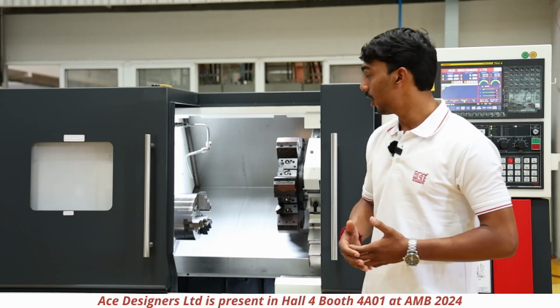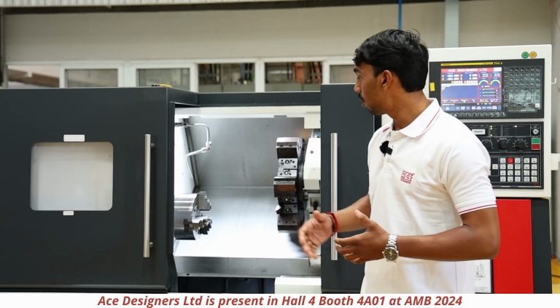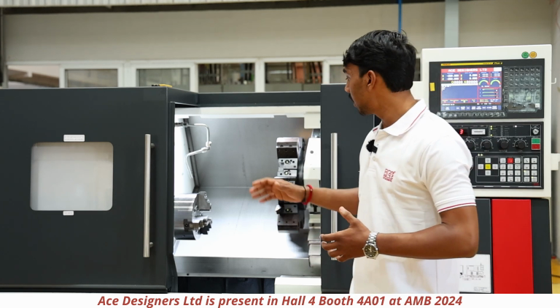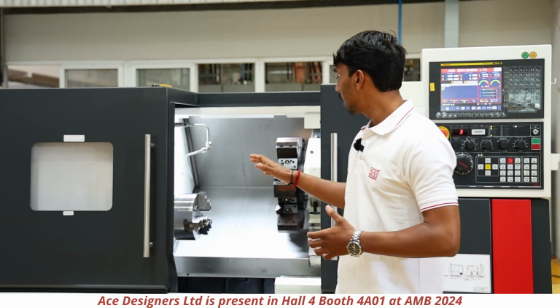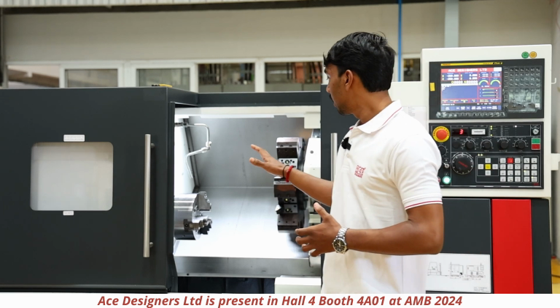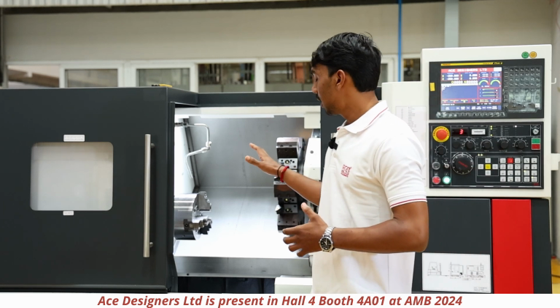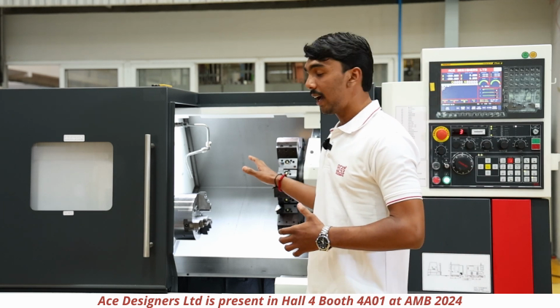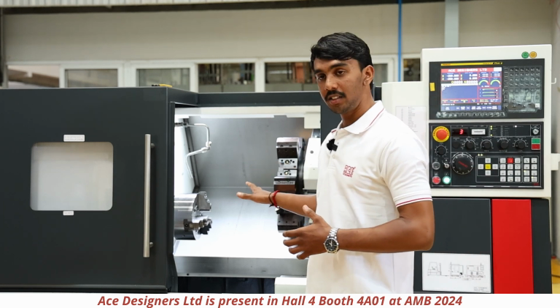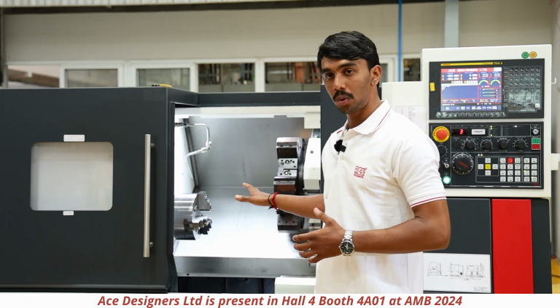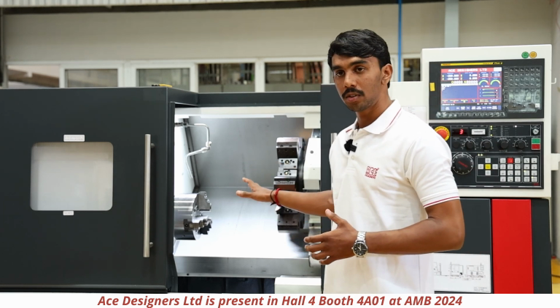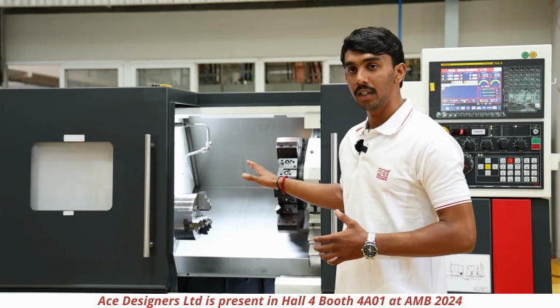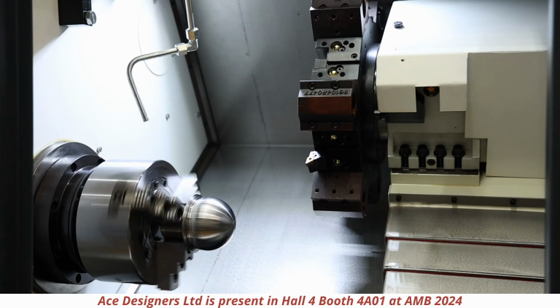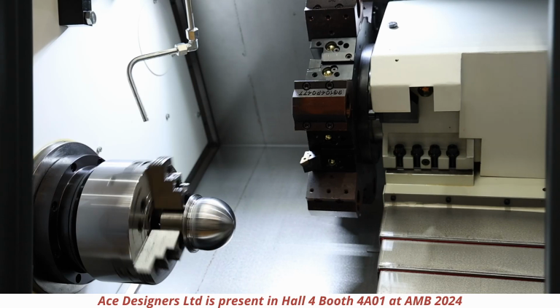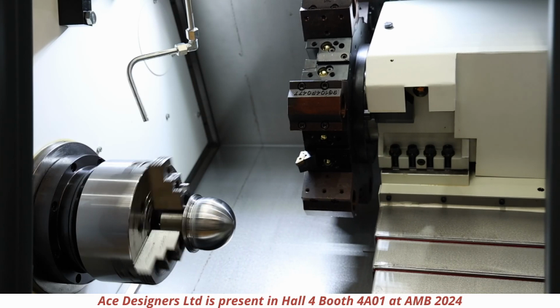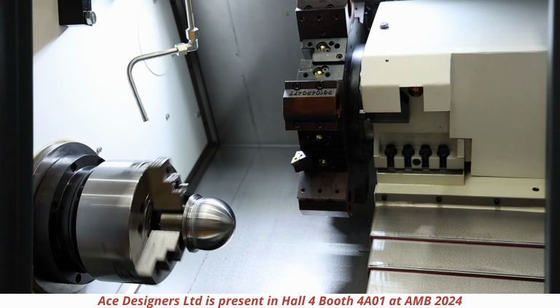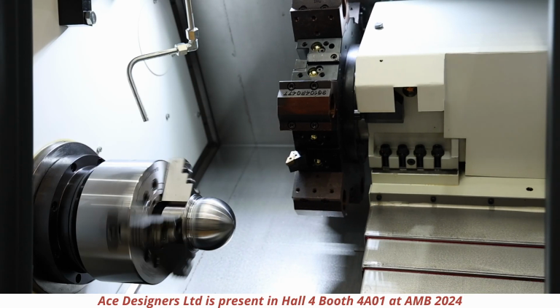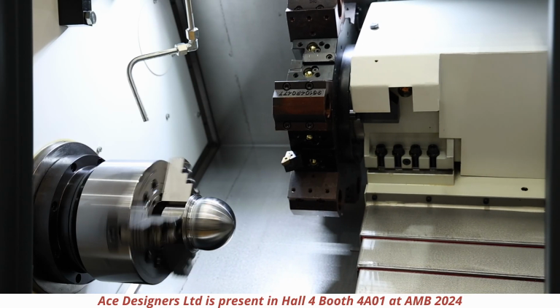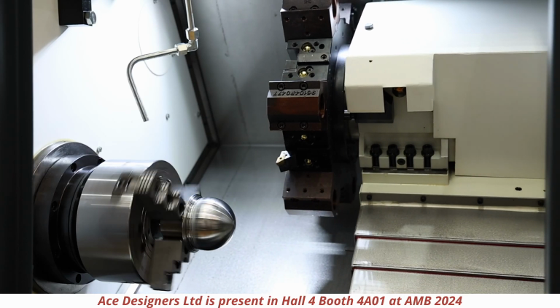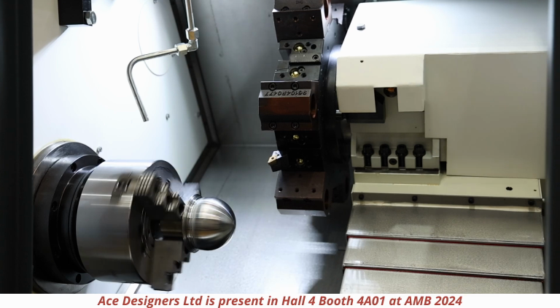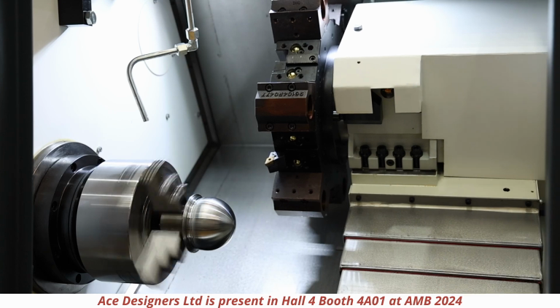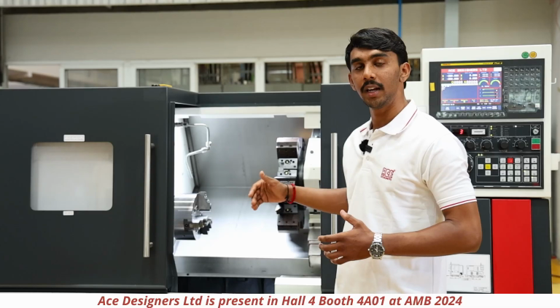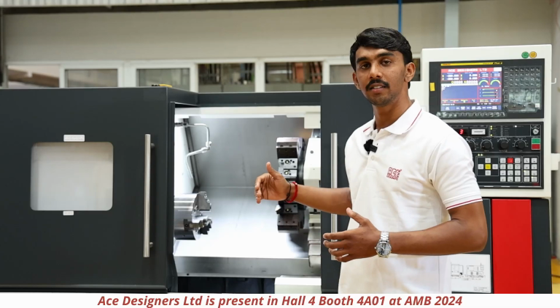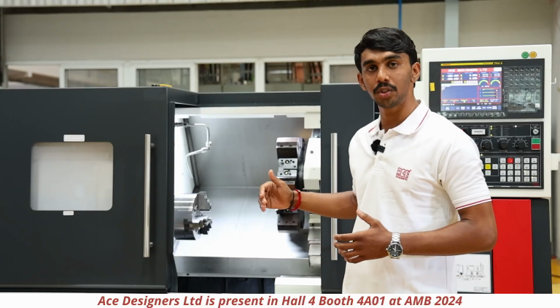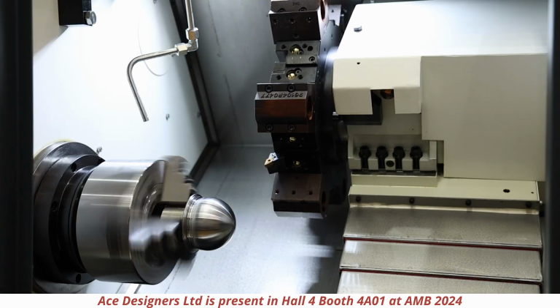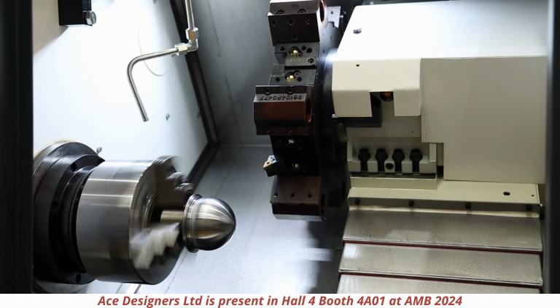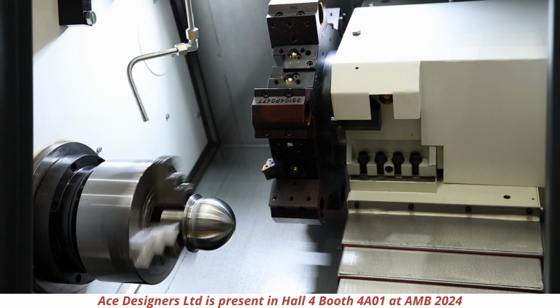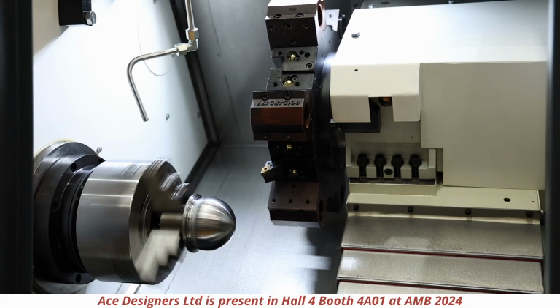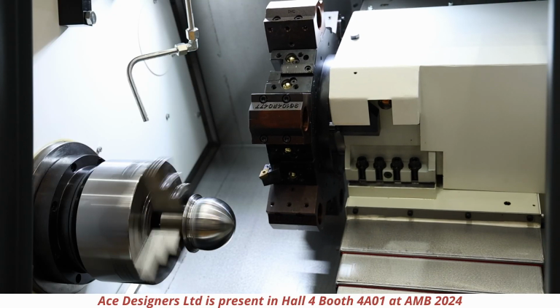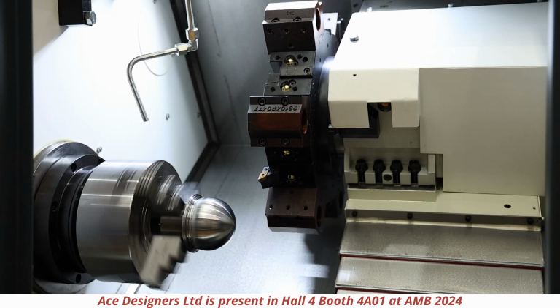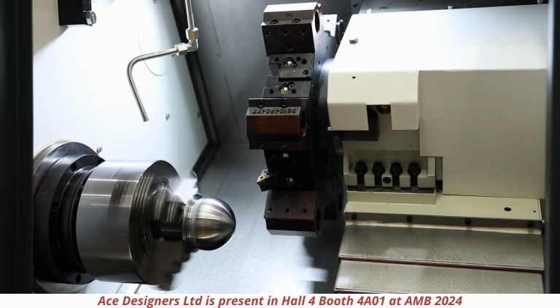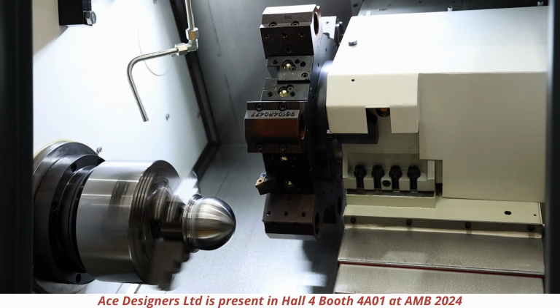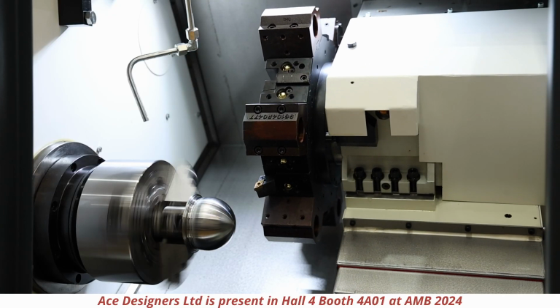Speaking about the axis strokes, the X-axis stroke will be 180mm and the Z-stroke will be 643mm.